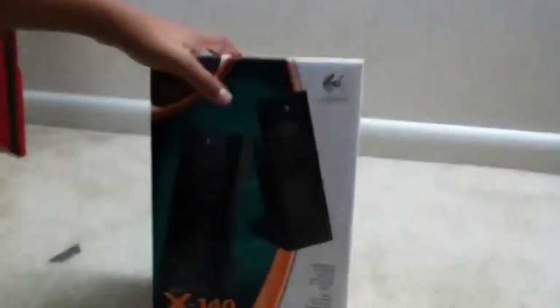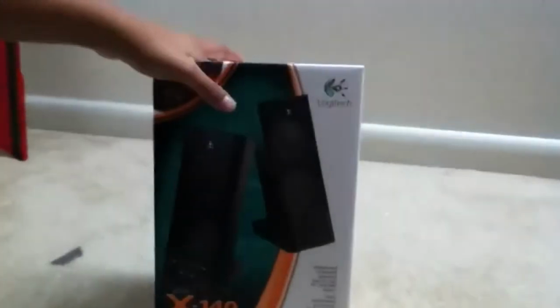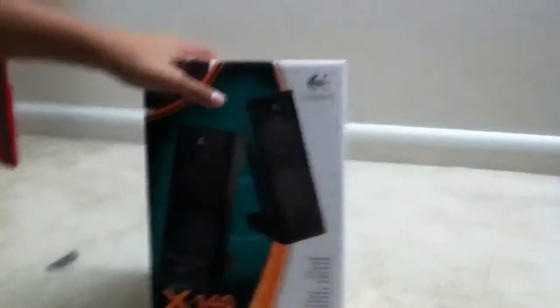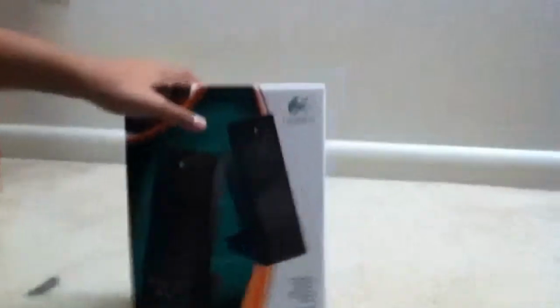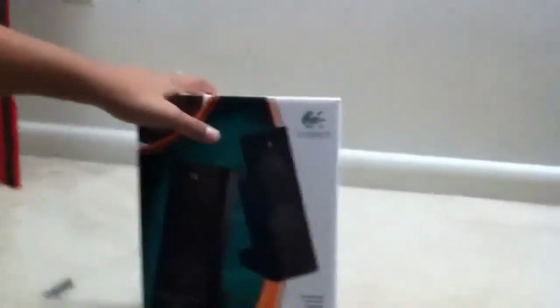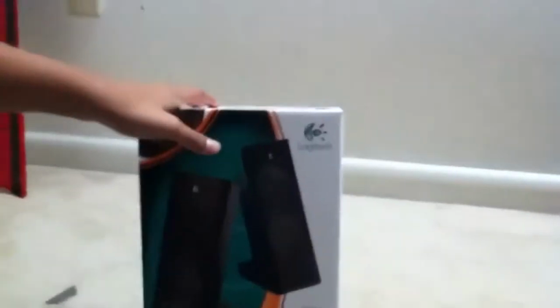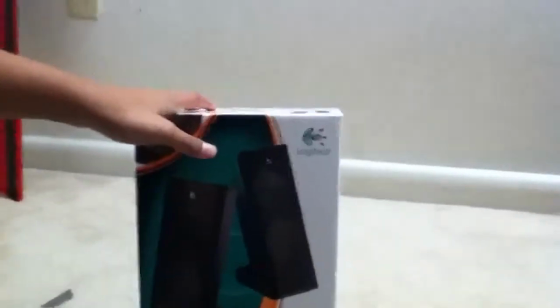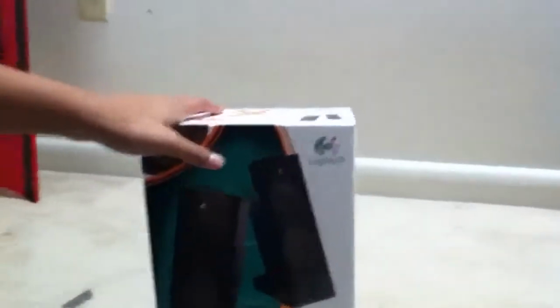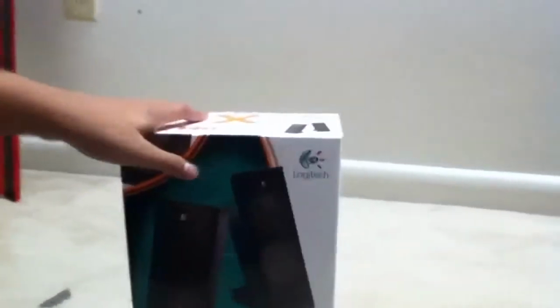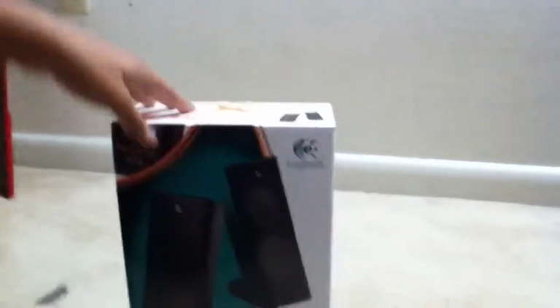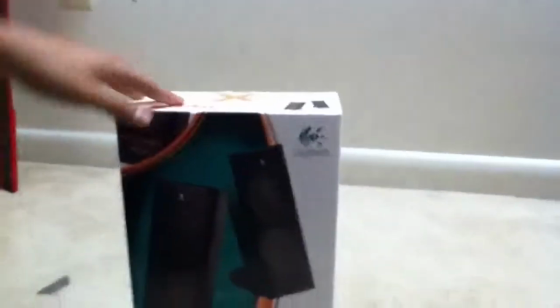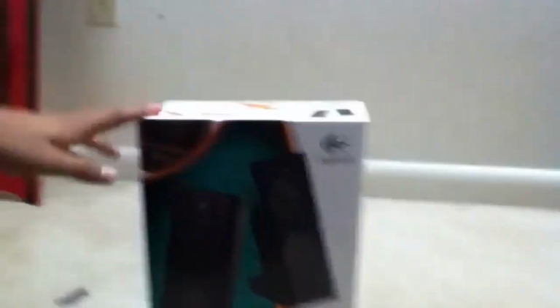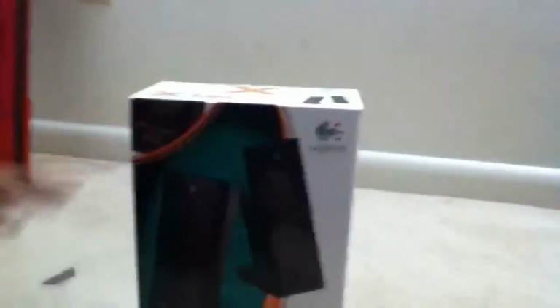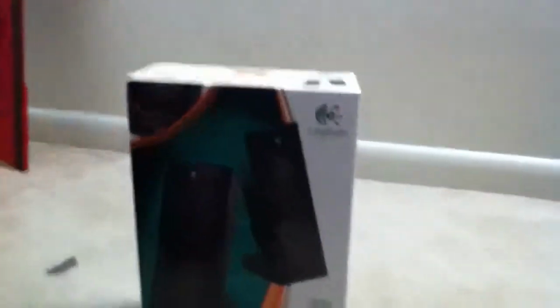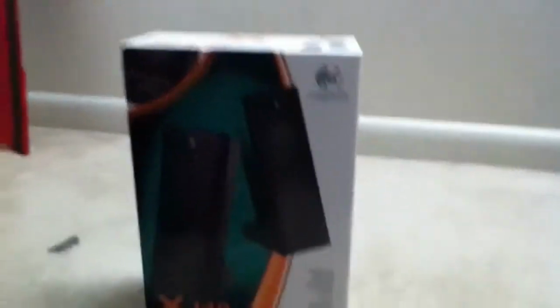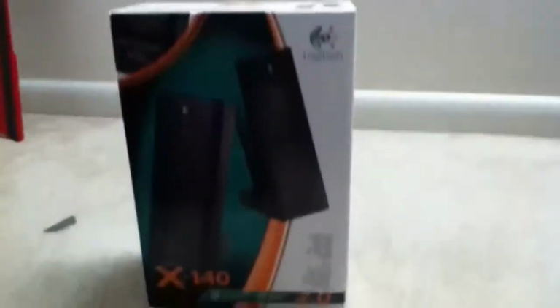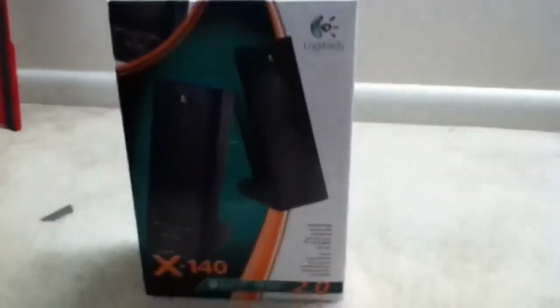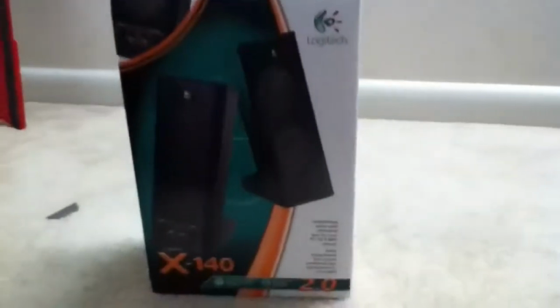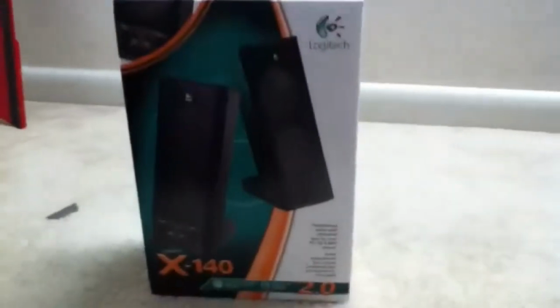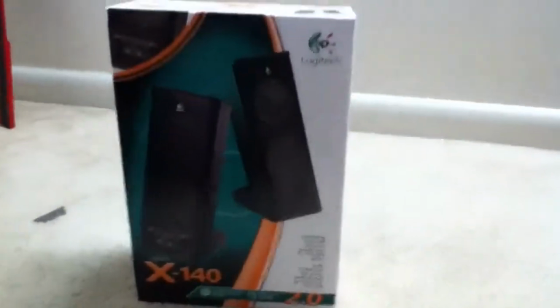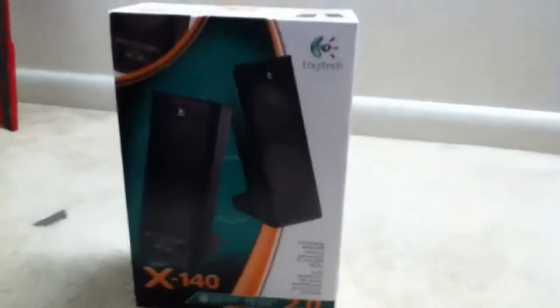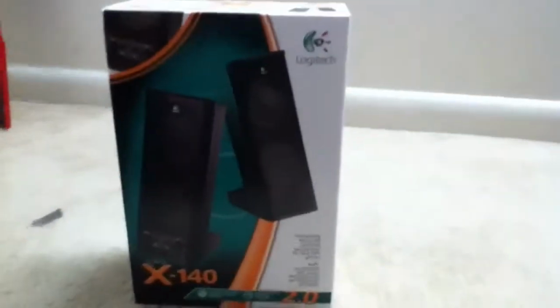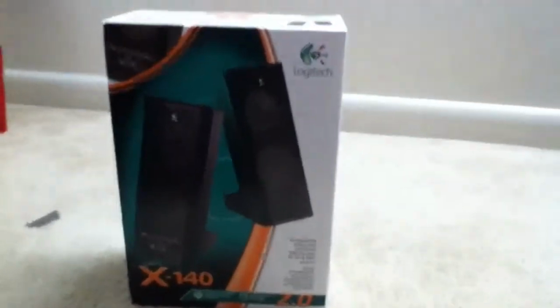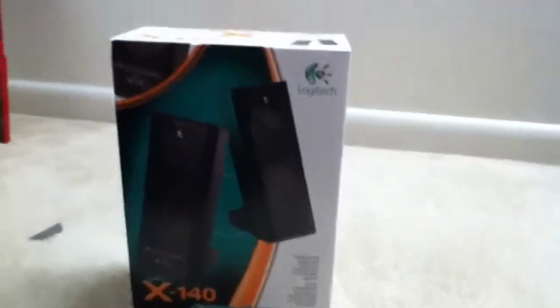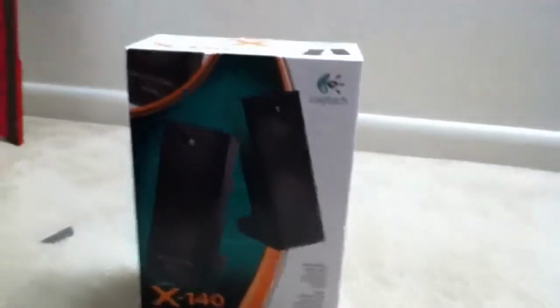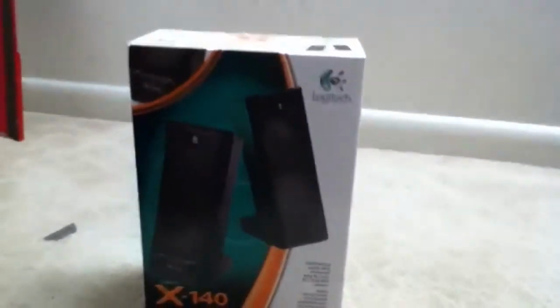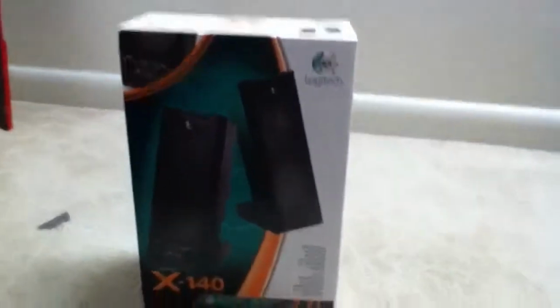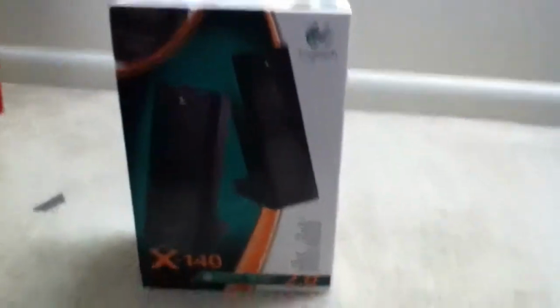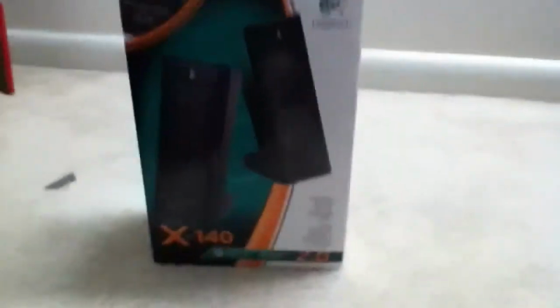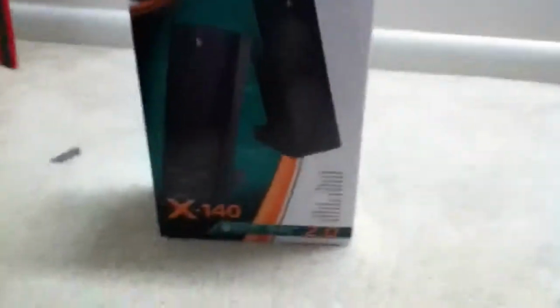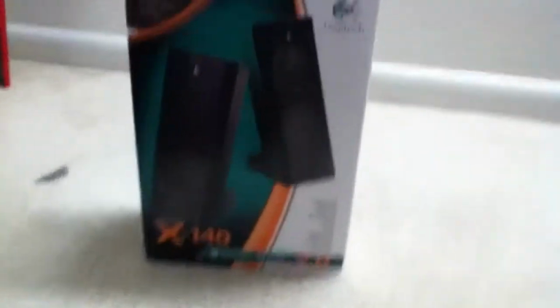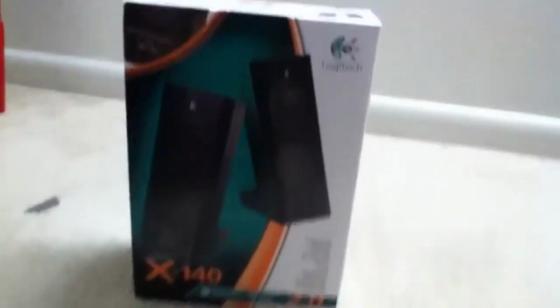I got these for my Mac mini because I needed some good speakers, because my monitor wasn't good enough.